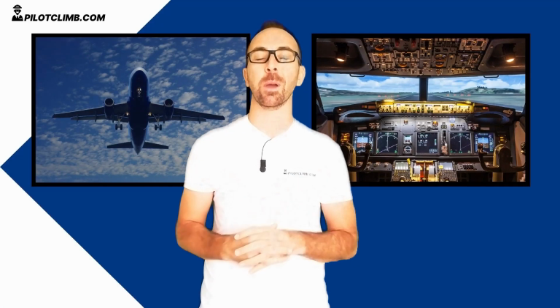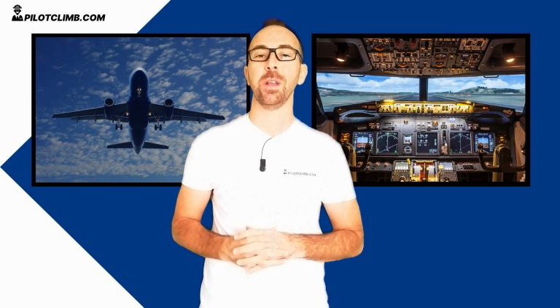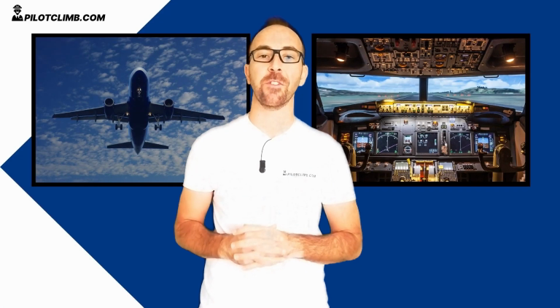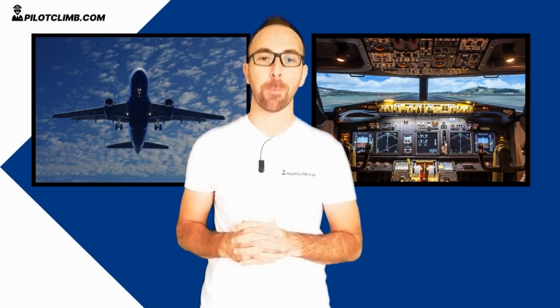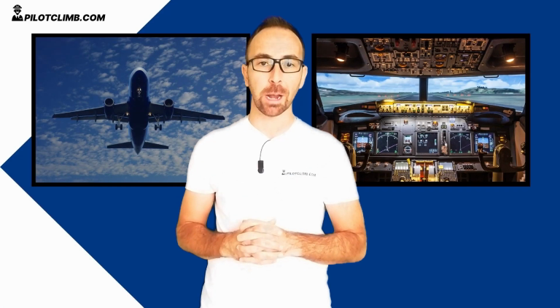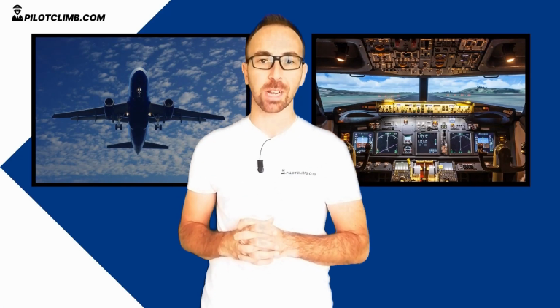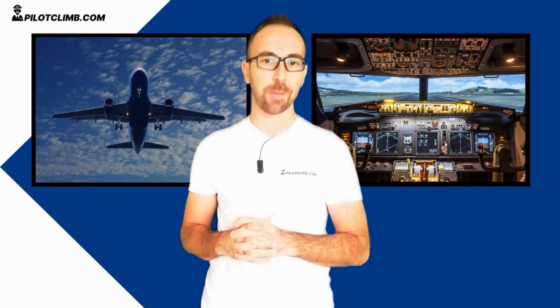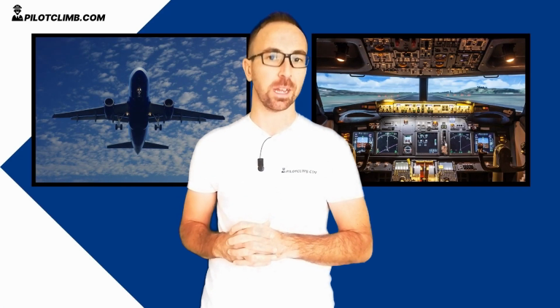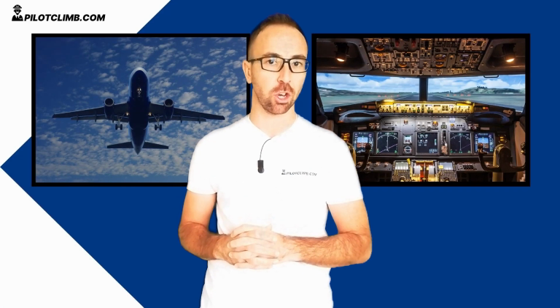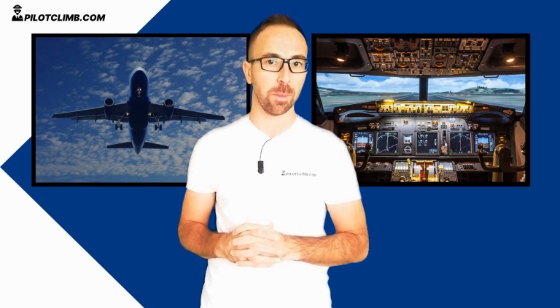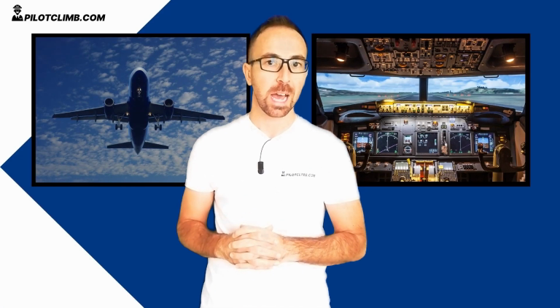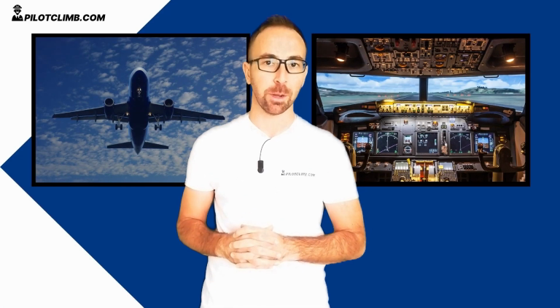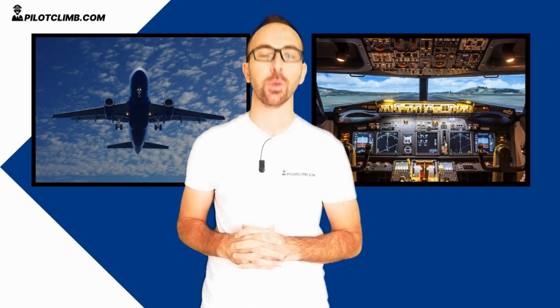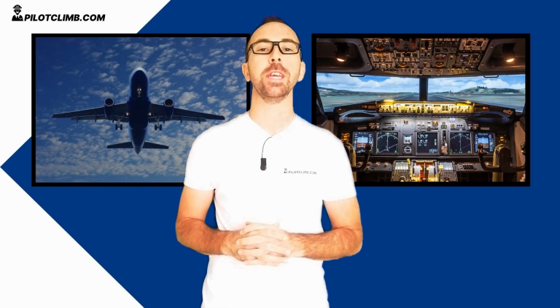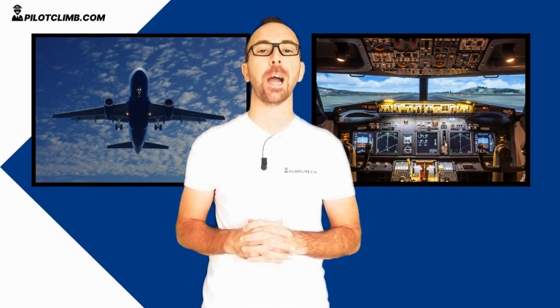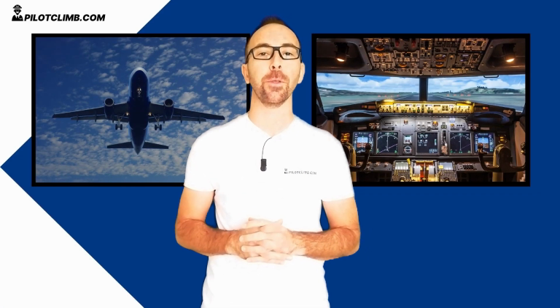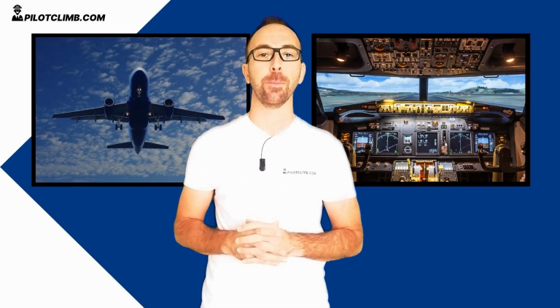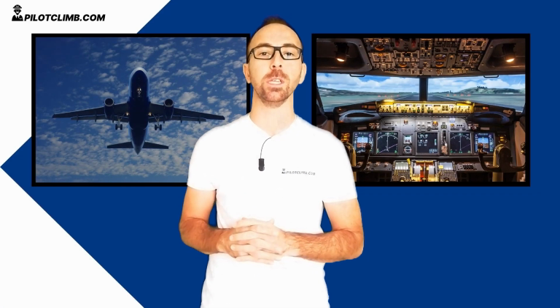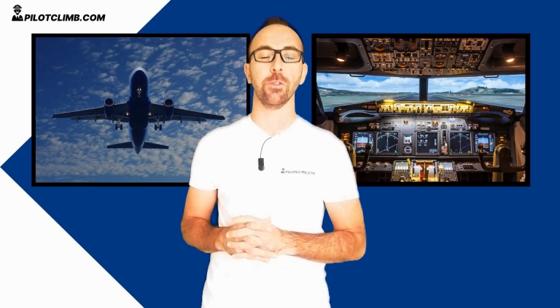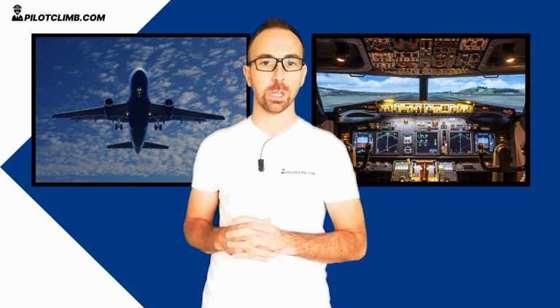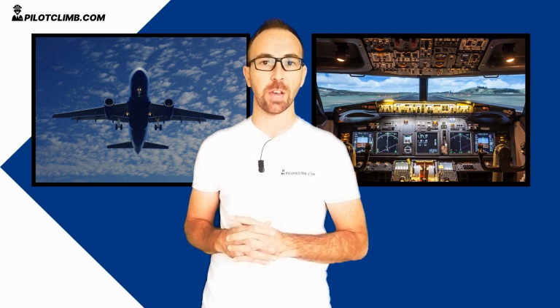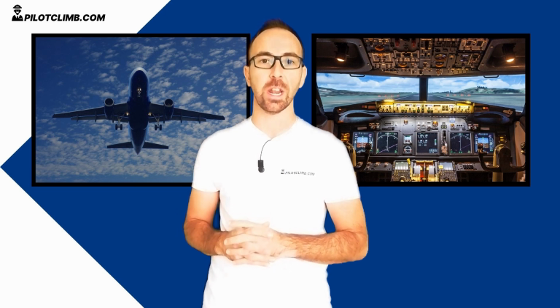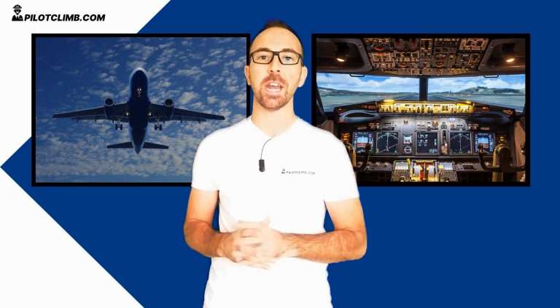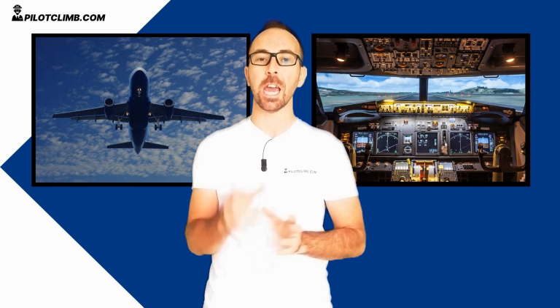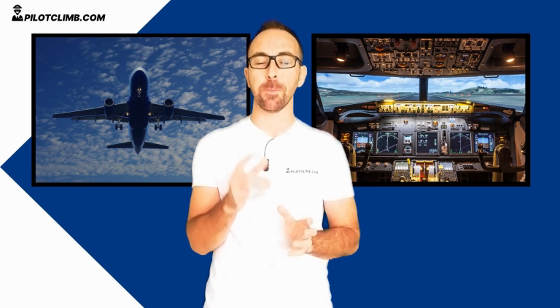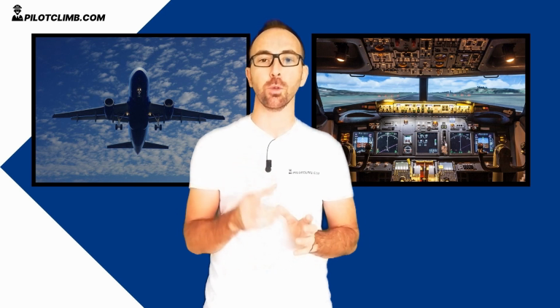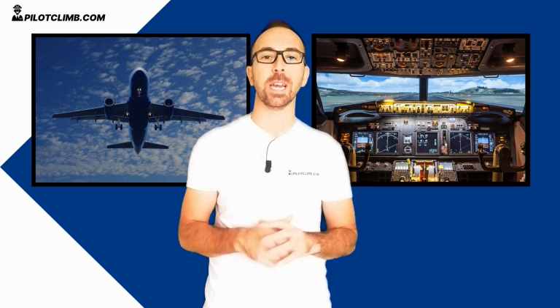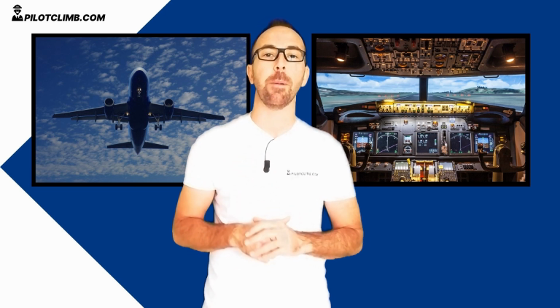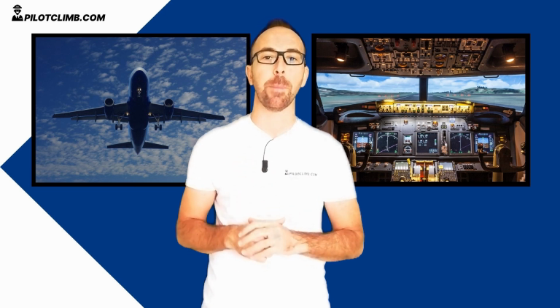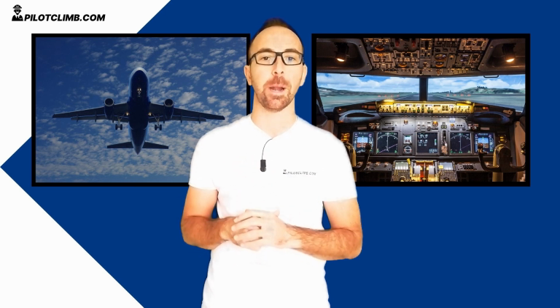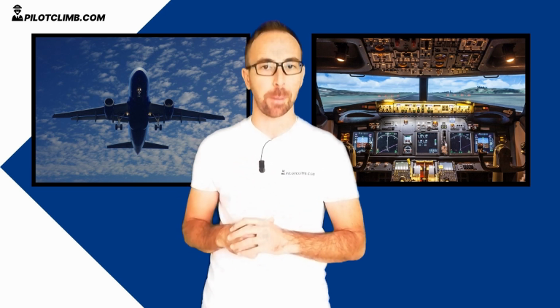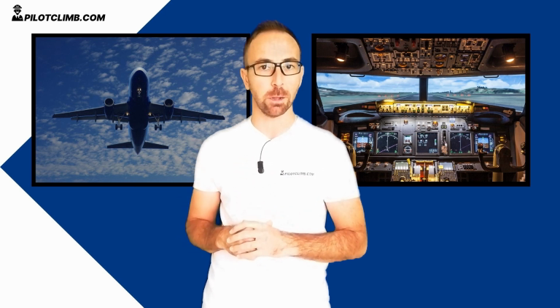I'm Gabriele from PilotClimb.com. I'm a training captain of the Boeing 737 and I help you to become a better pilot.